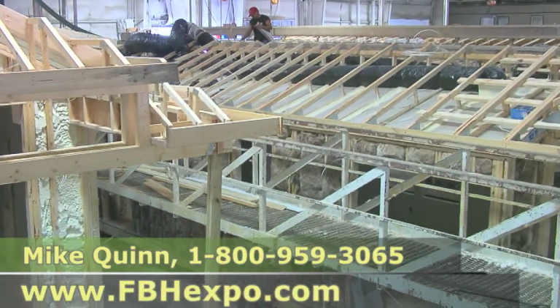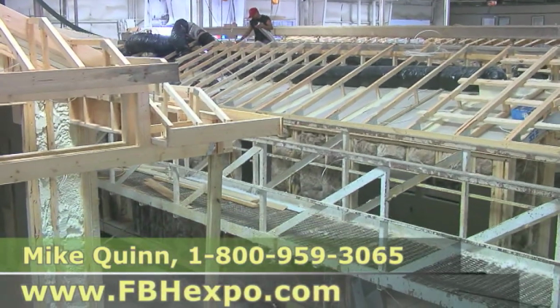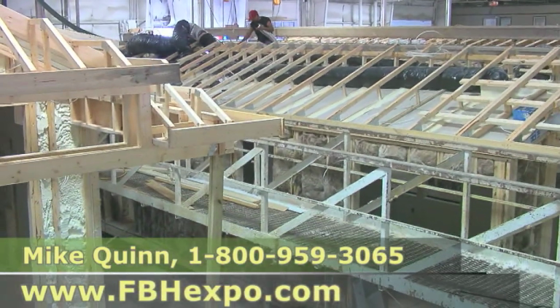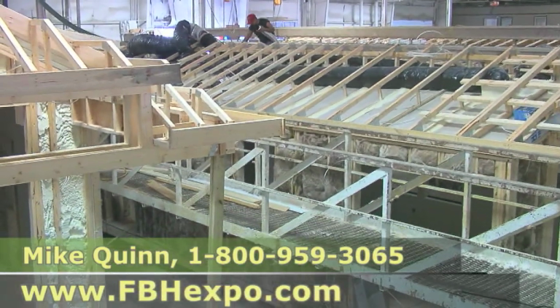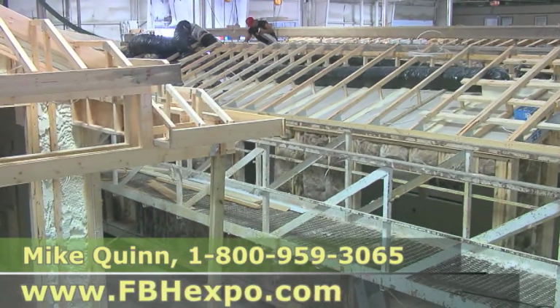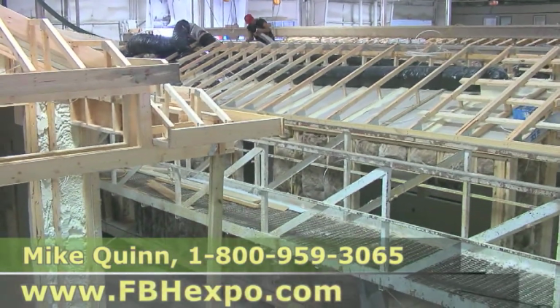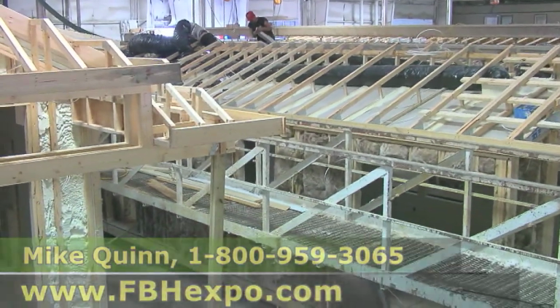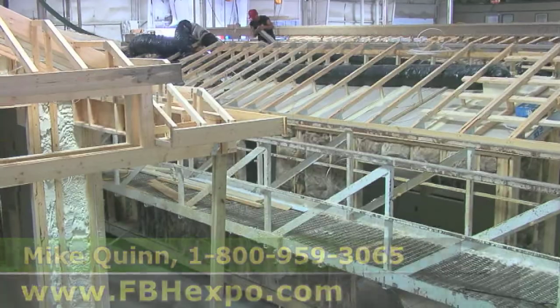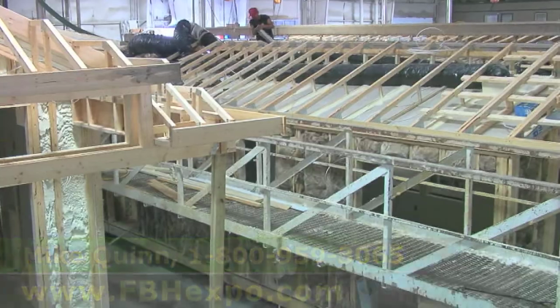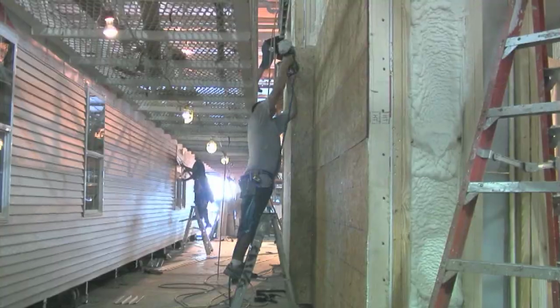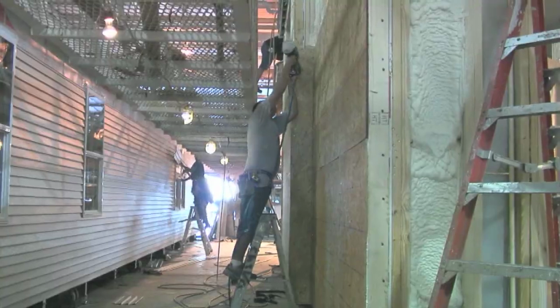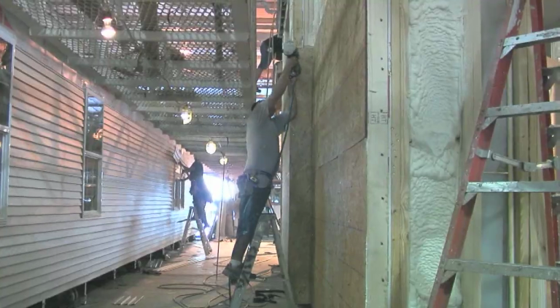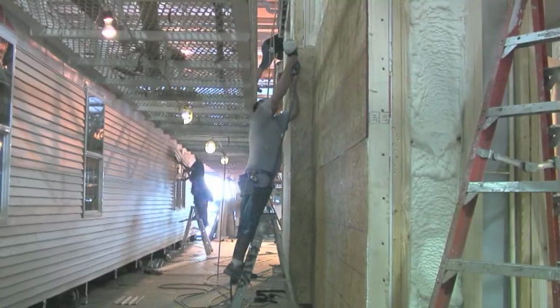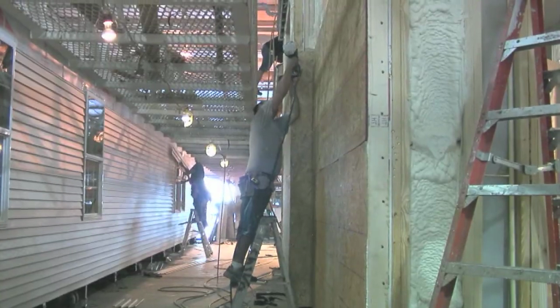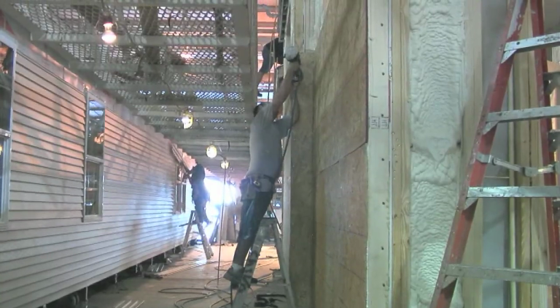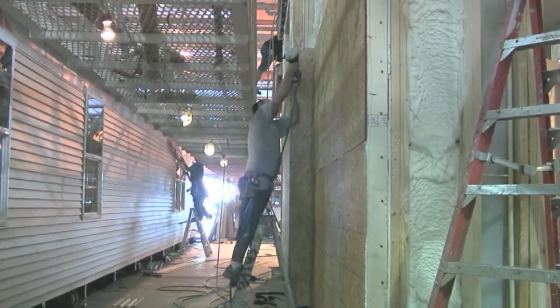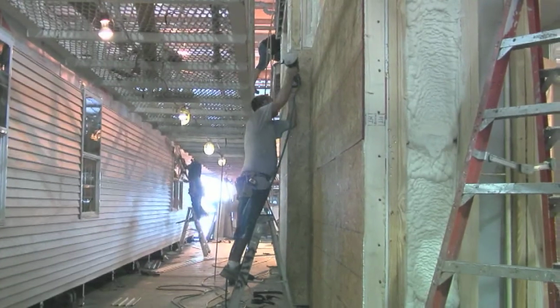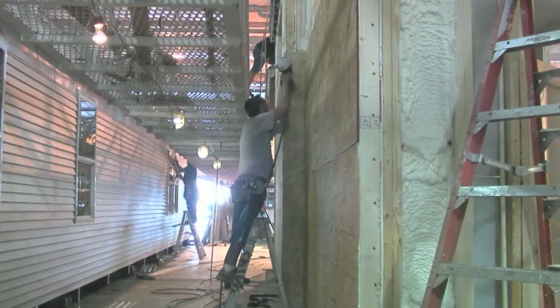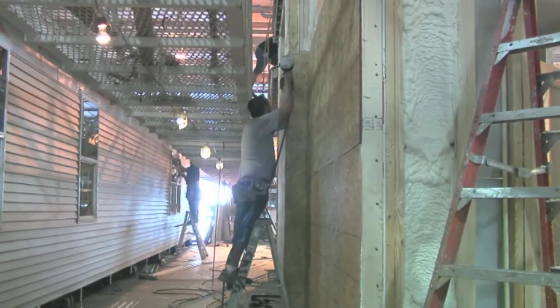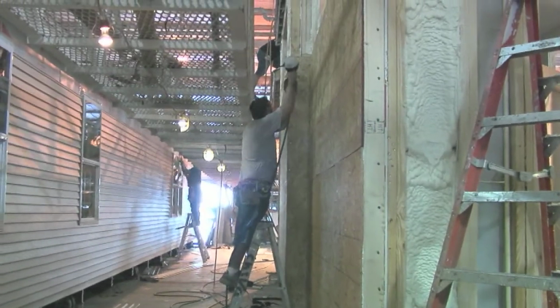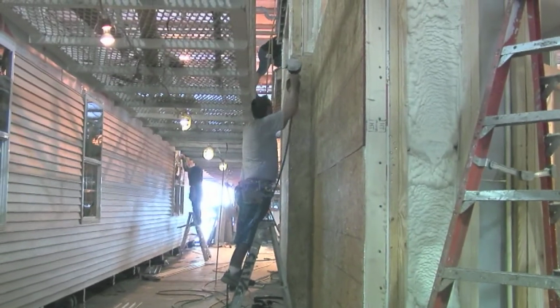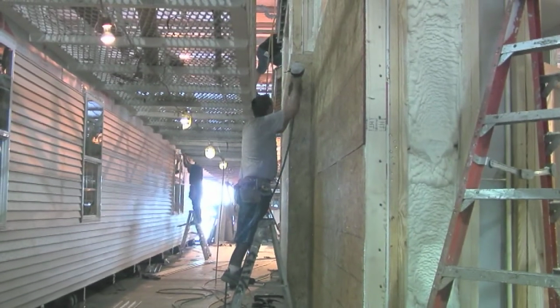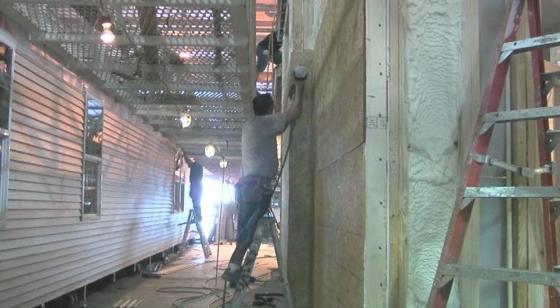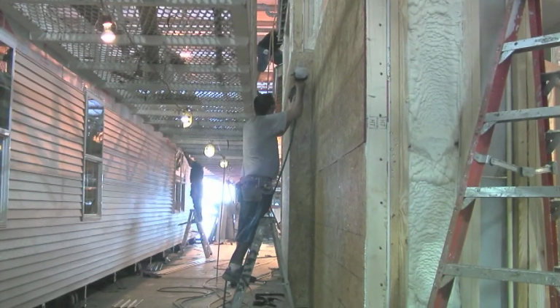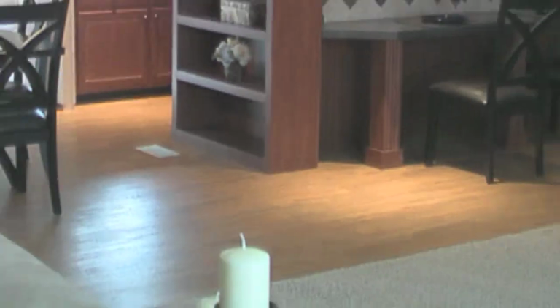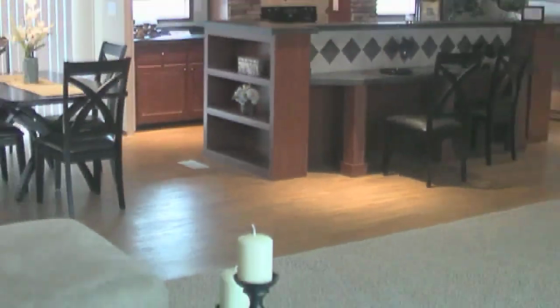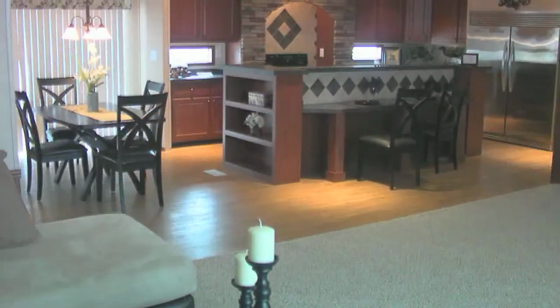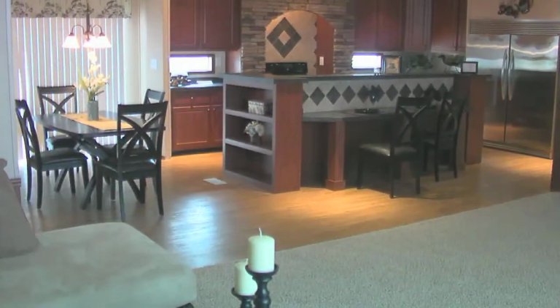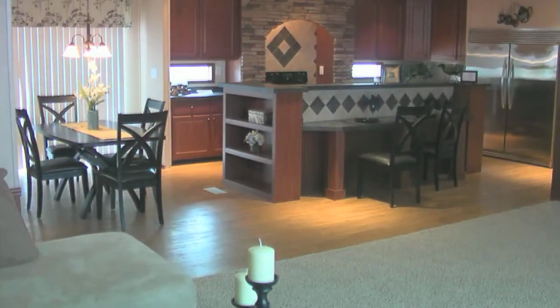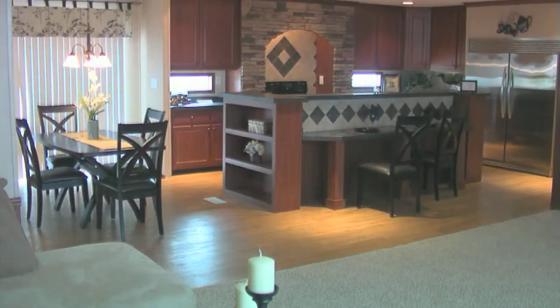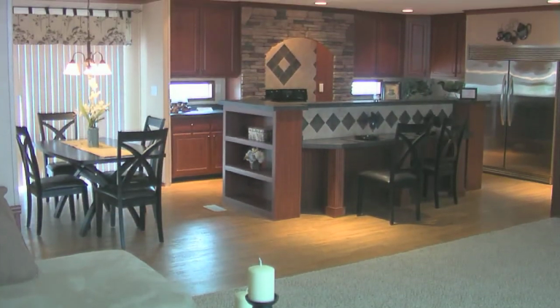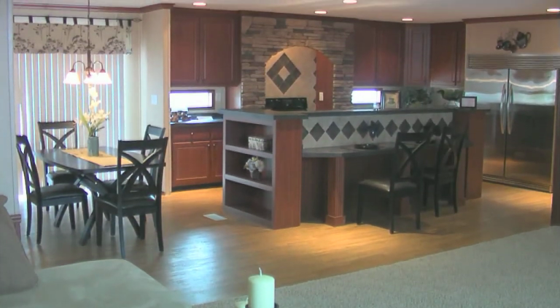When you buy a site-built home, all the wood products you see are always exposed to the weather. That's never going to happen here inside the factory.